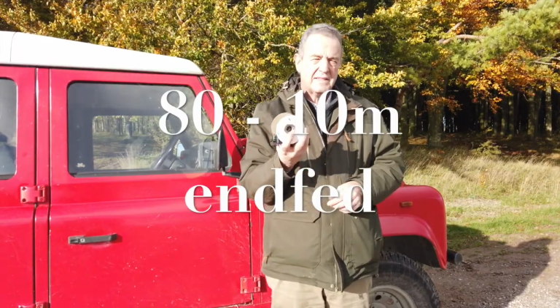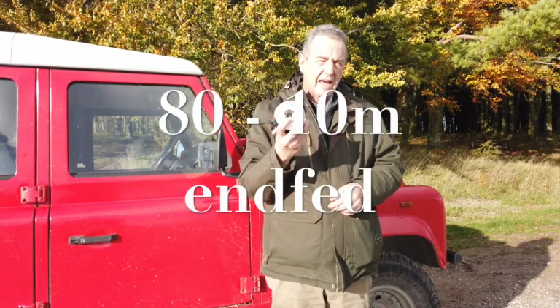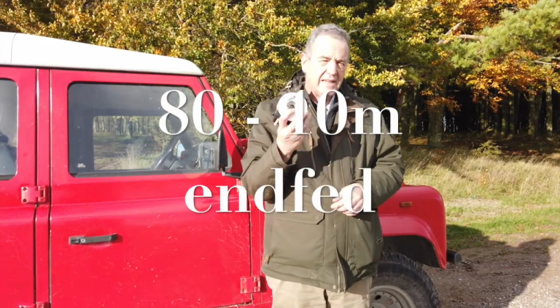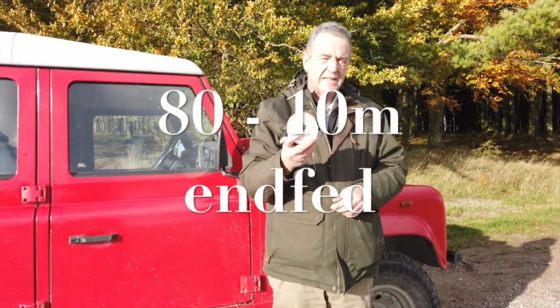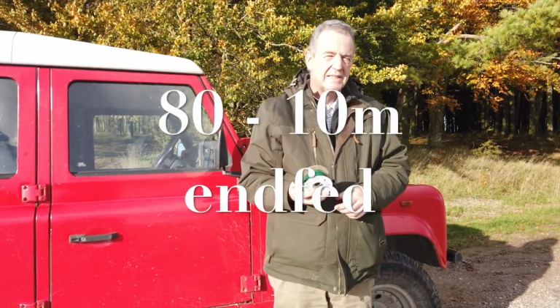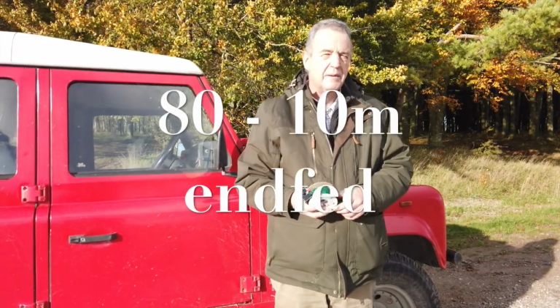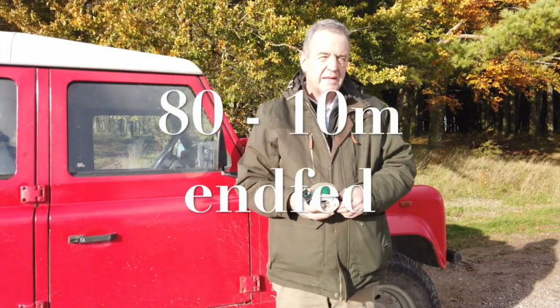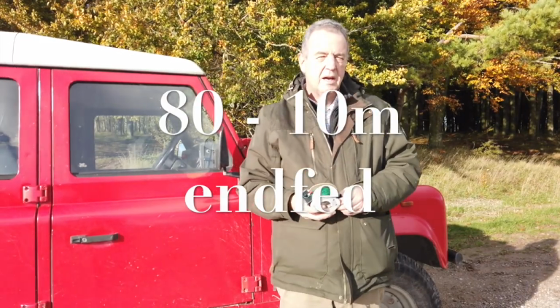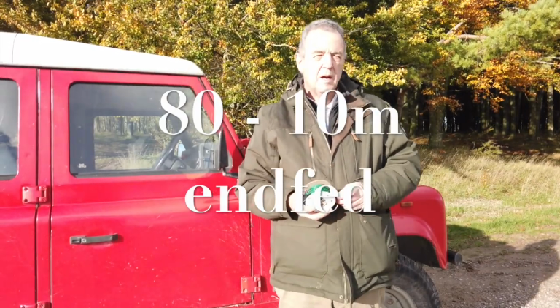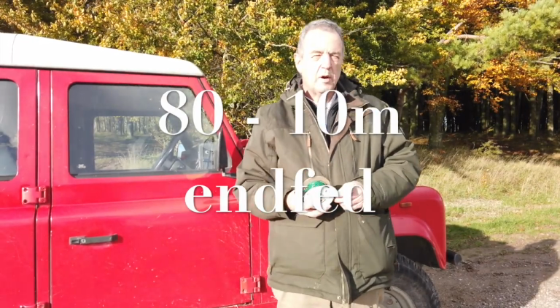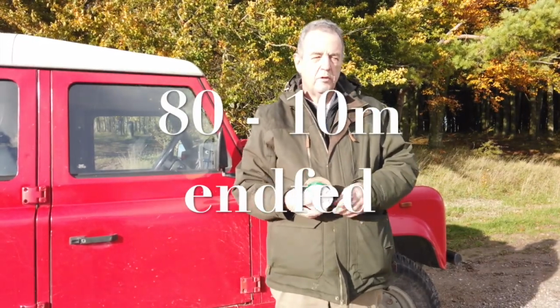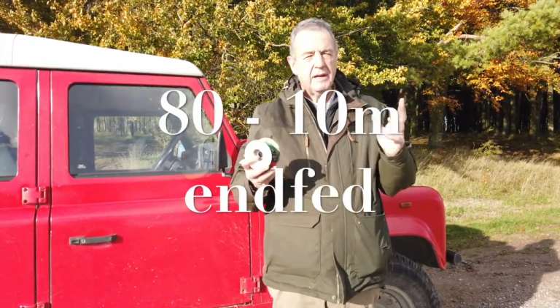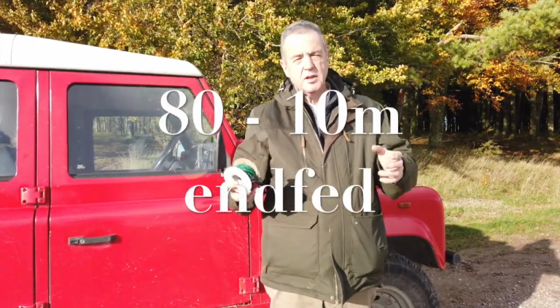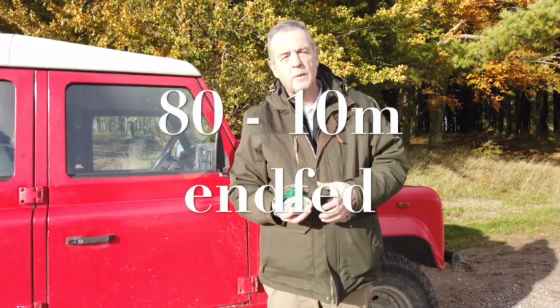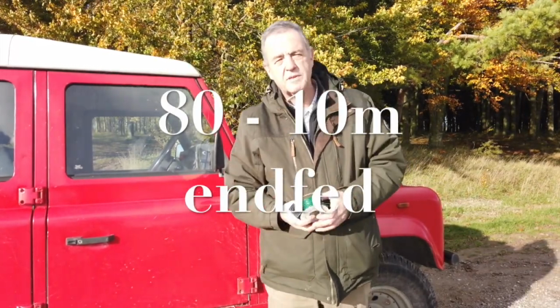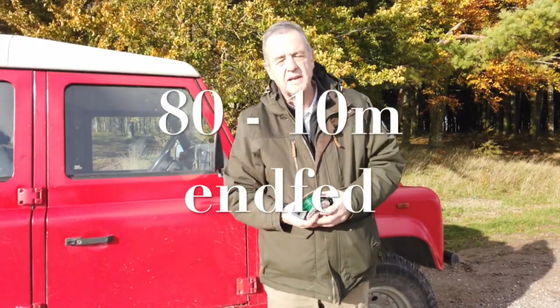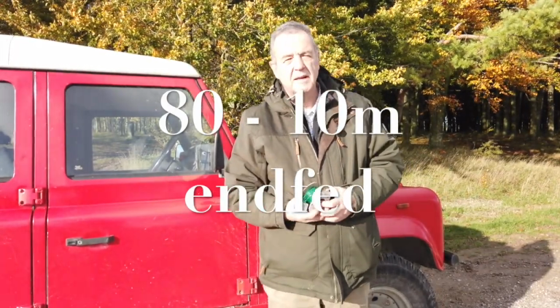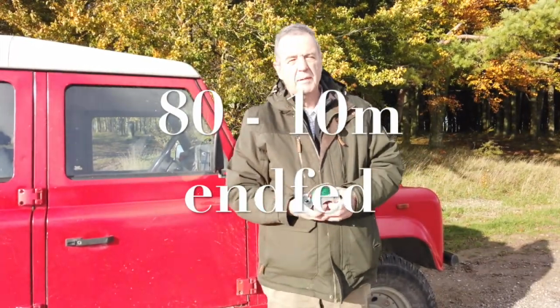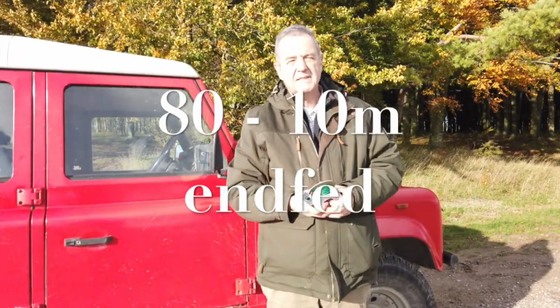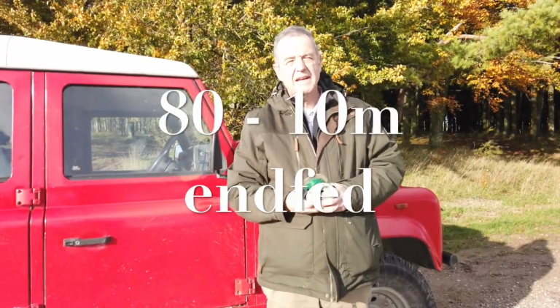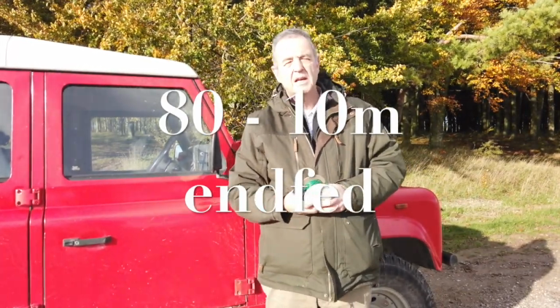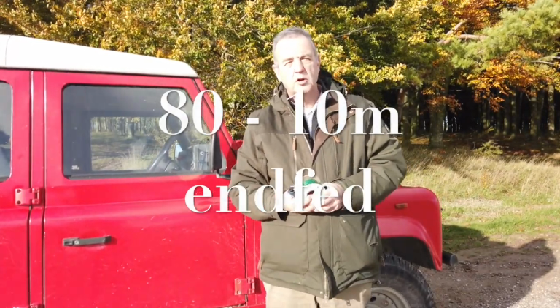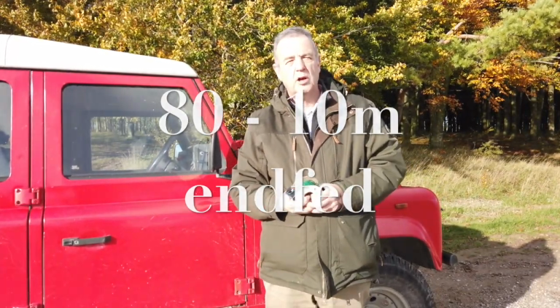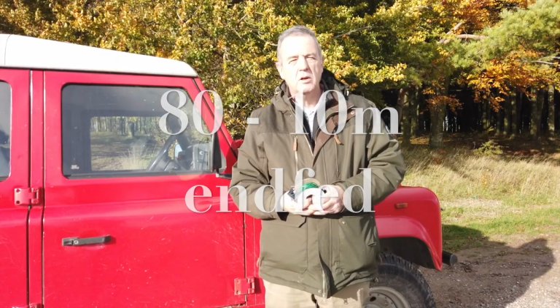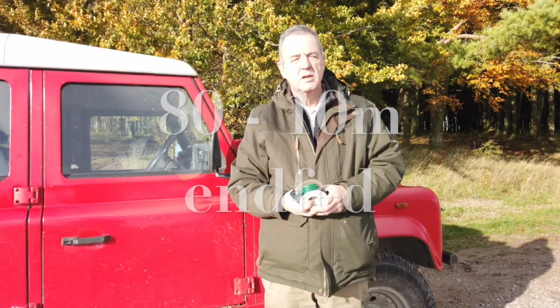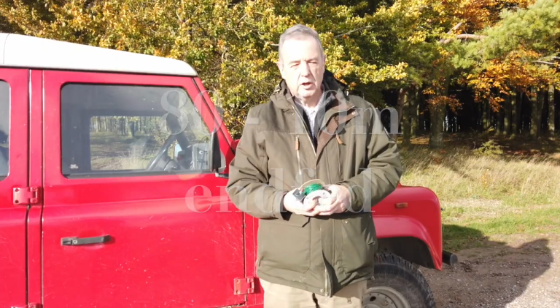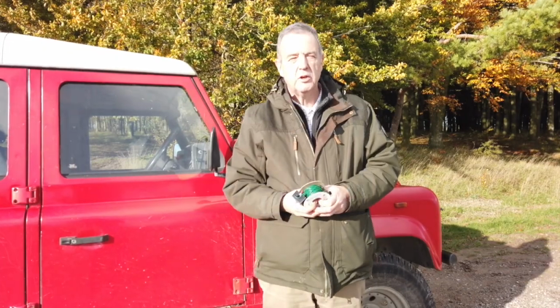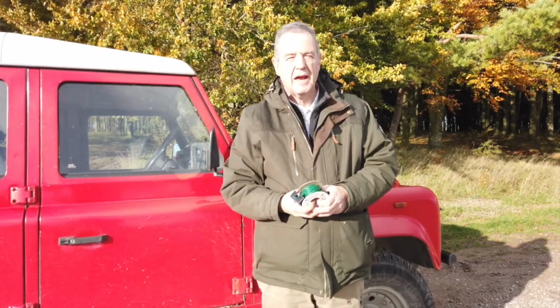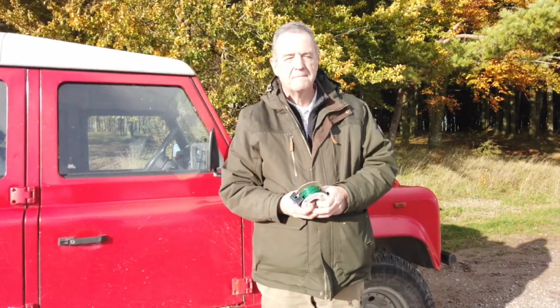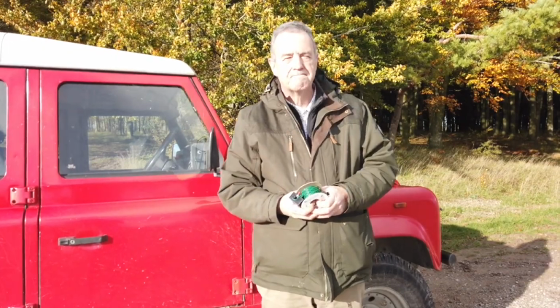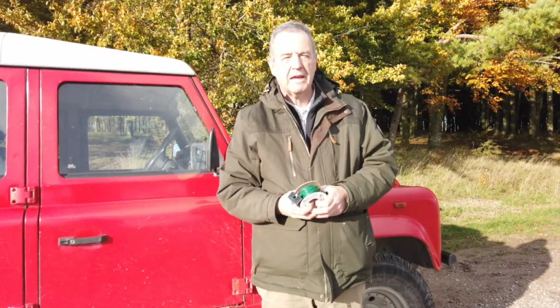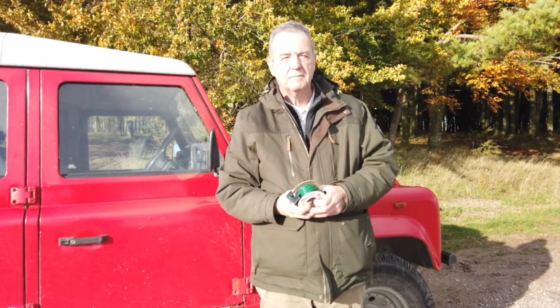That's our 80-to-10-meter Pocket Rocket. It's on the website at Bantenna.co.uk. Thank you.